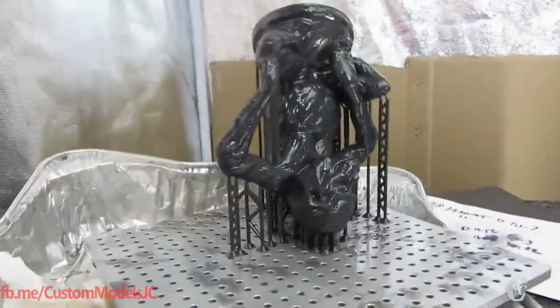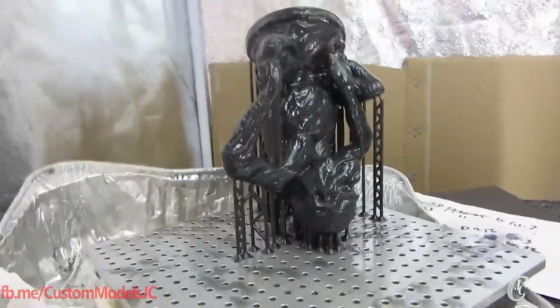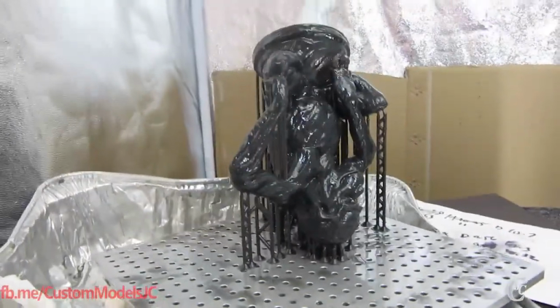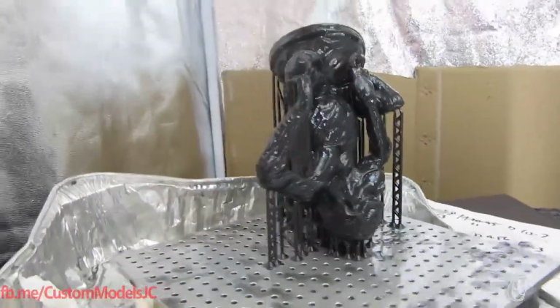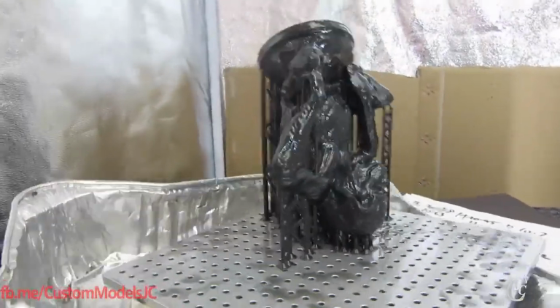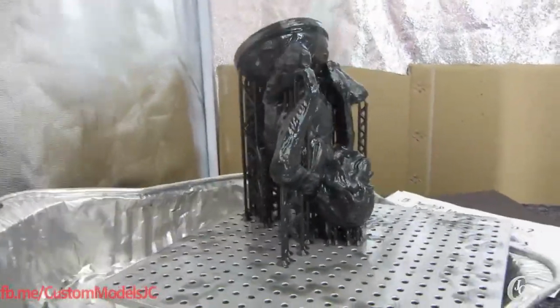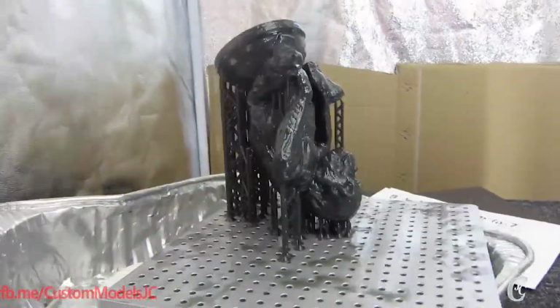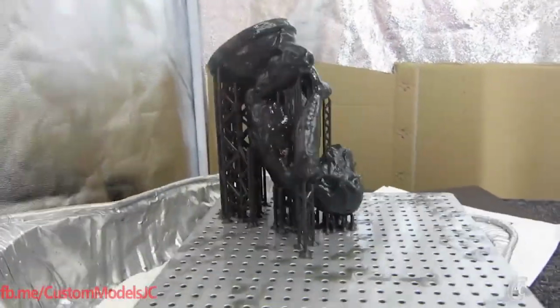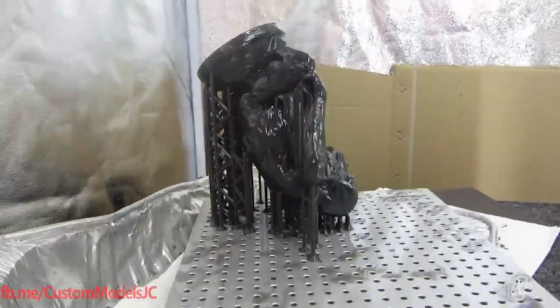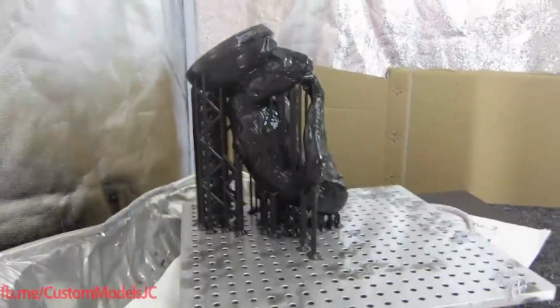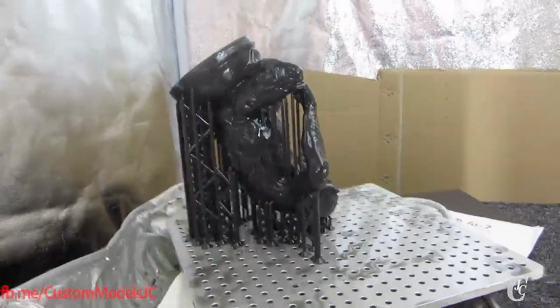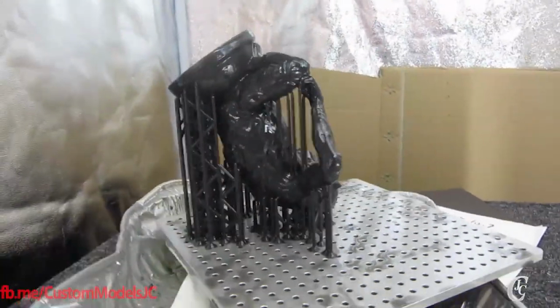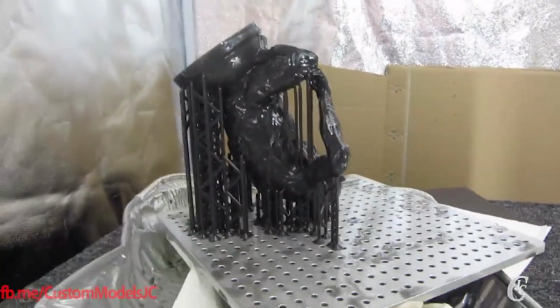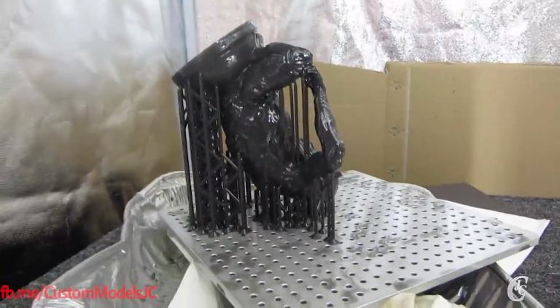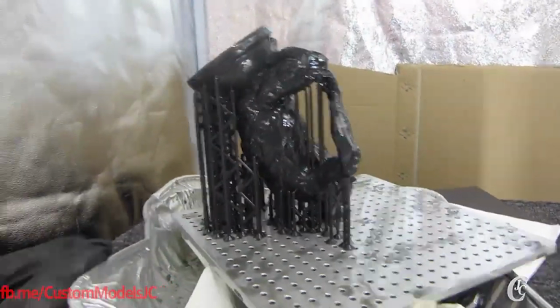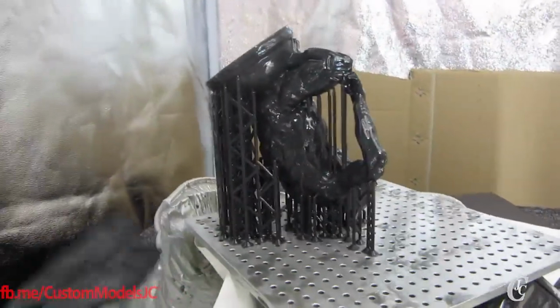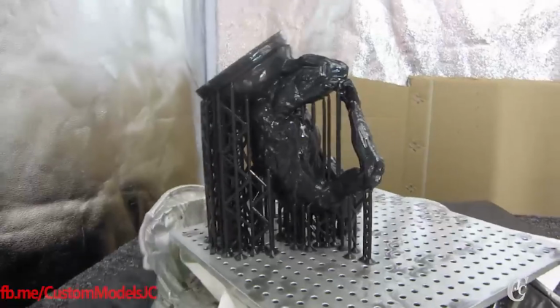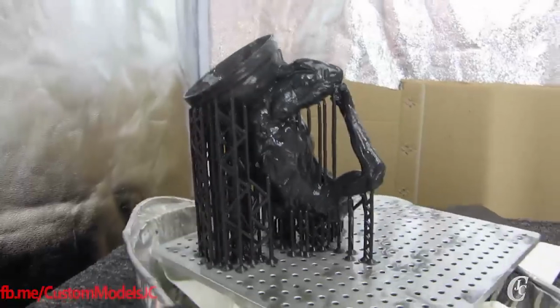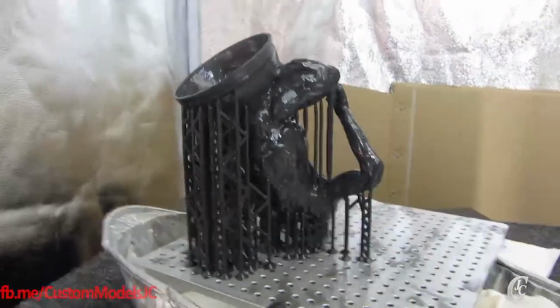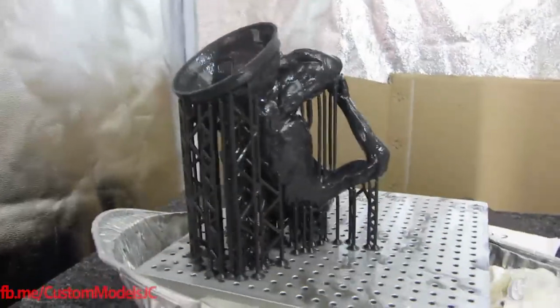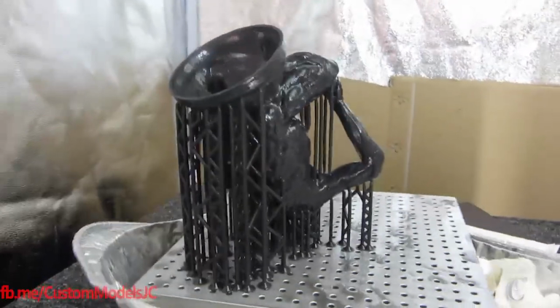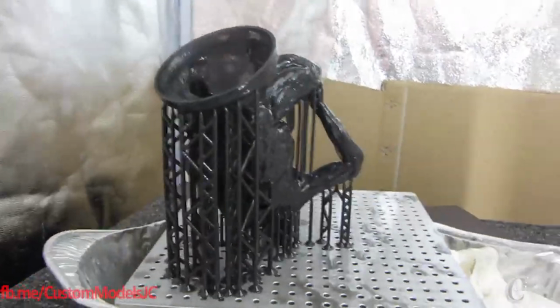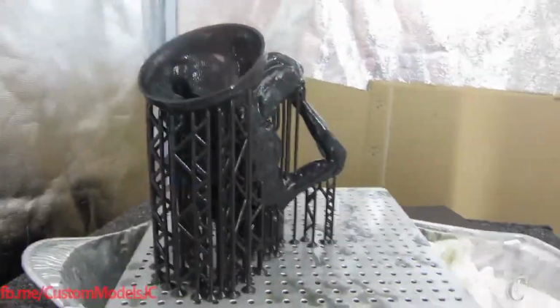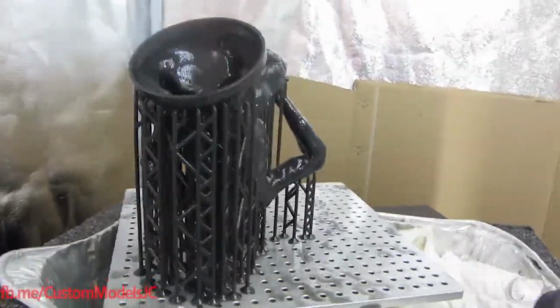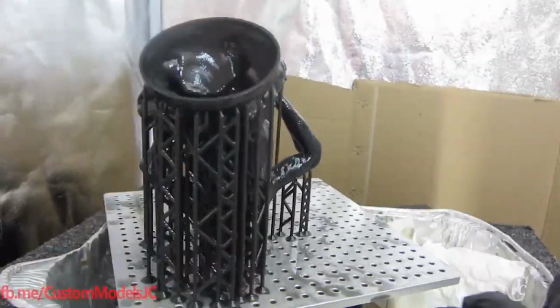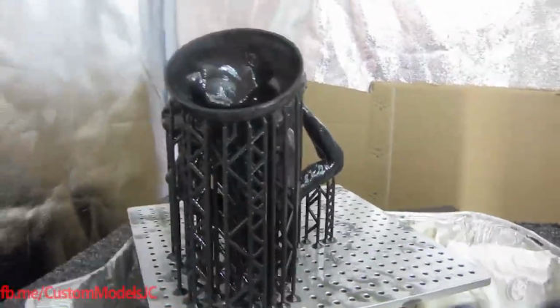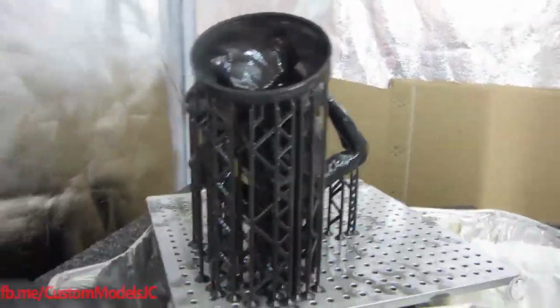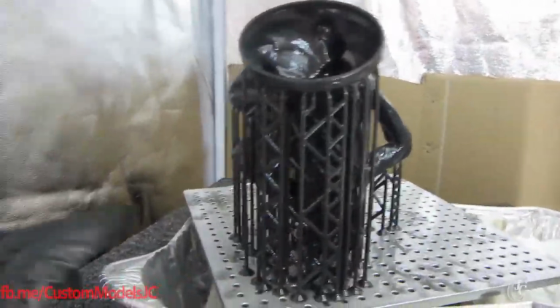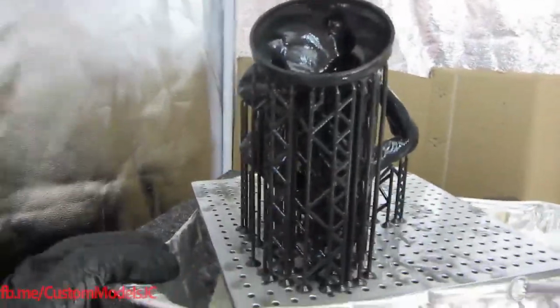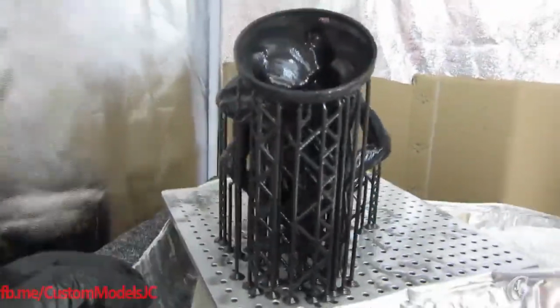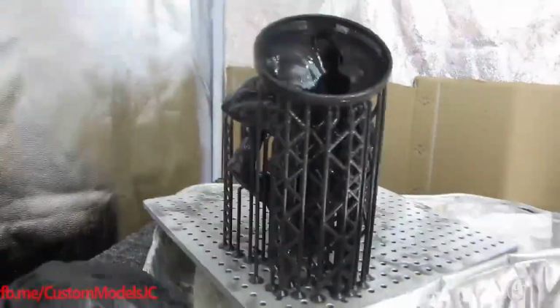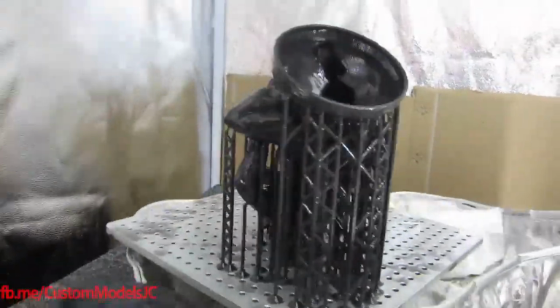Hey guys, welcome back. We're going to check another new print of the Moai 200 today, so let's take a look.